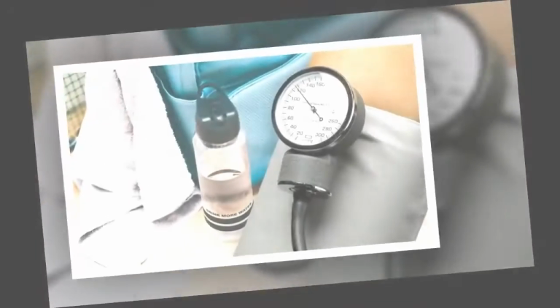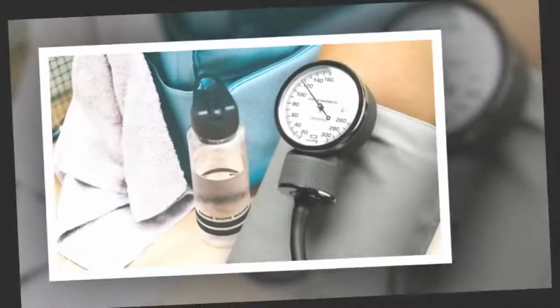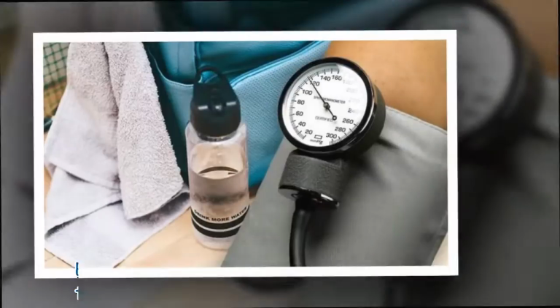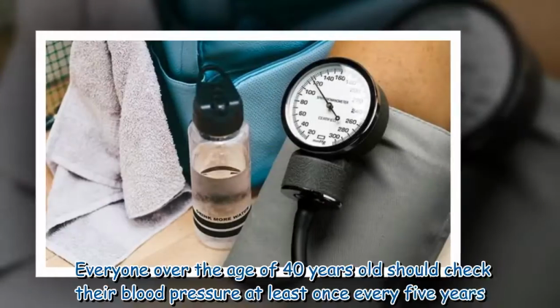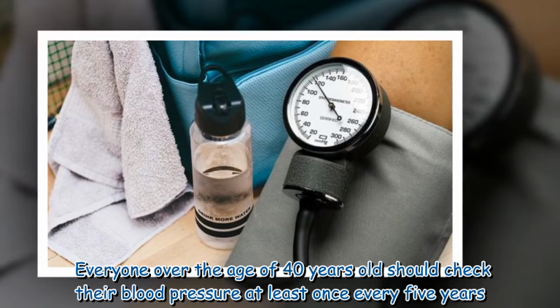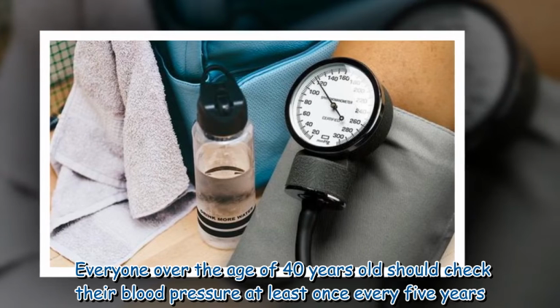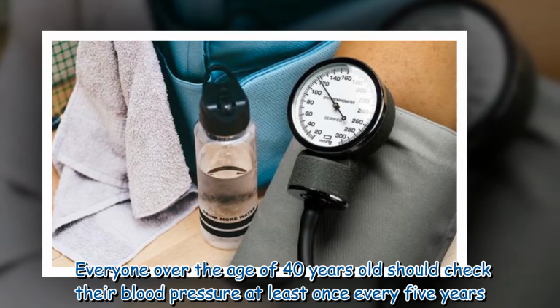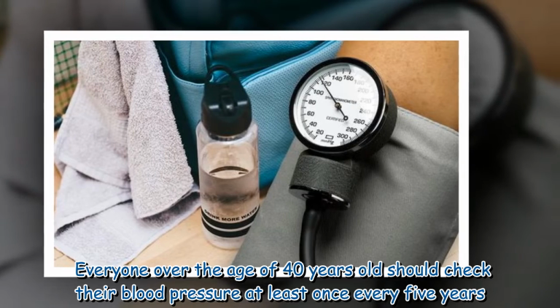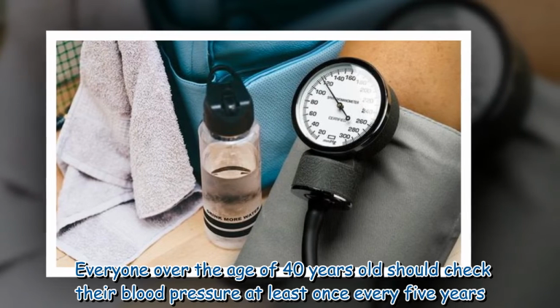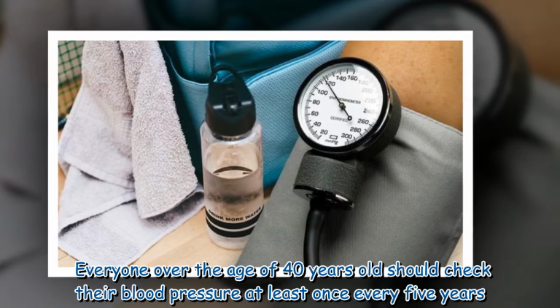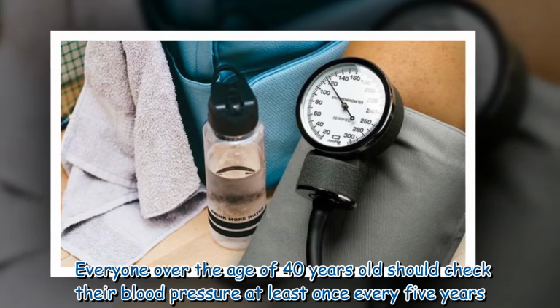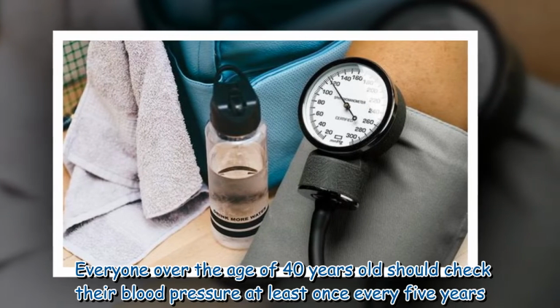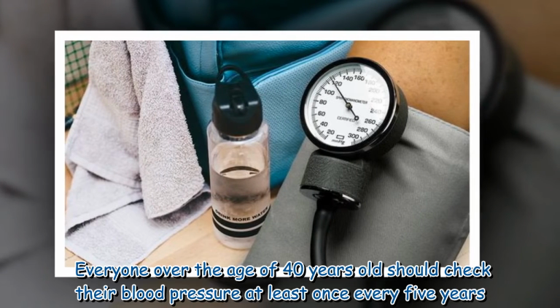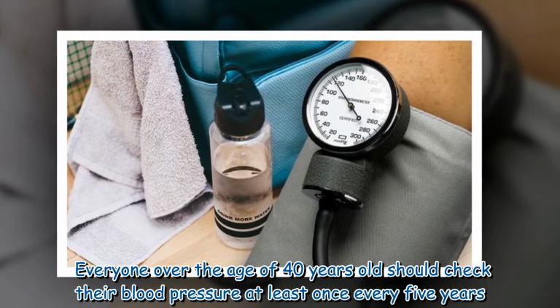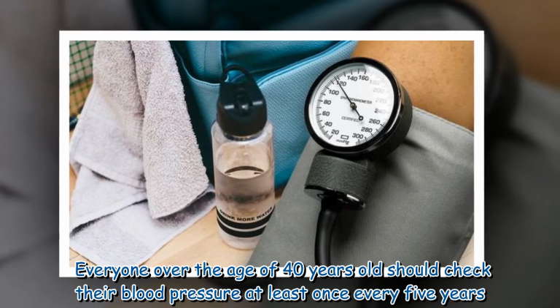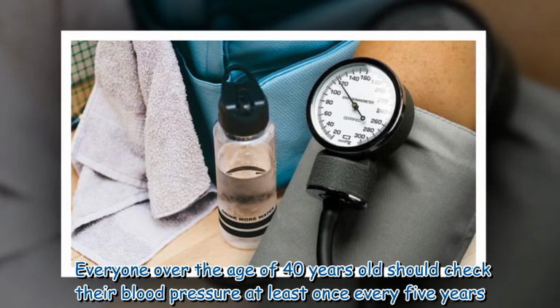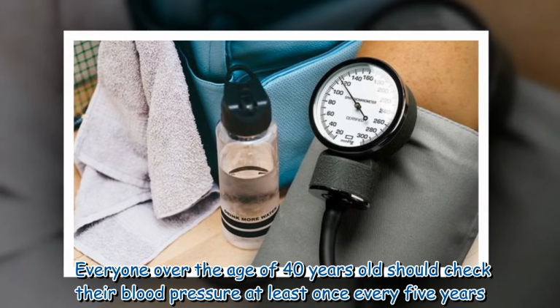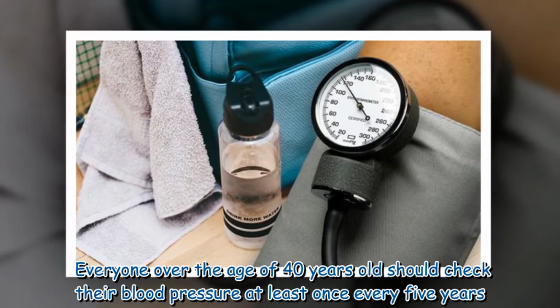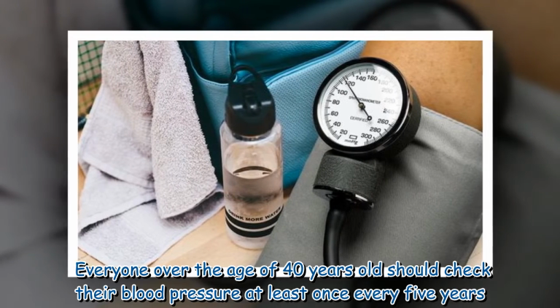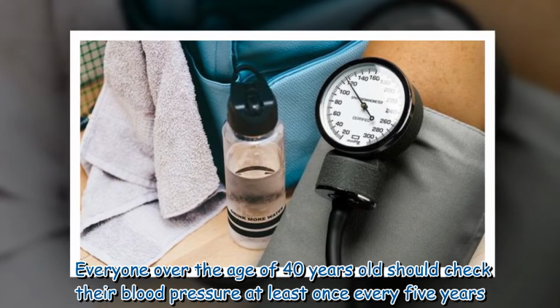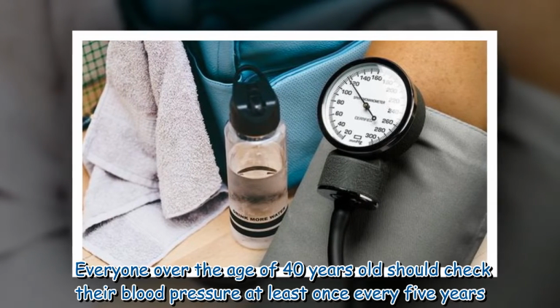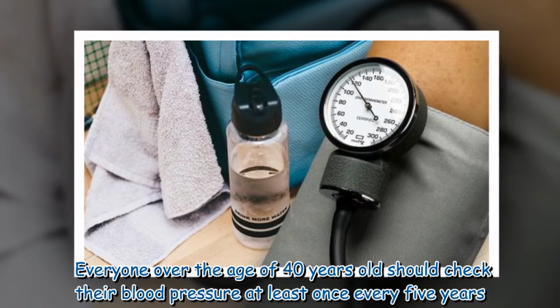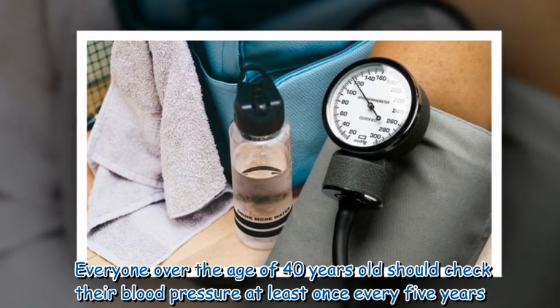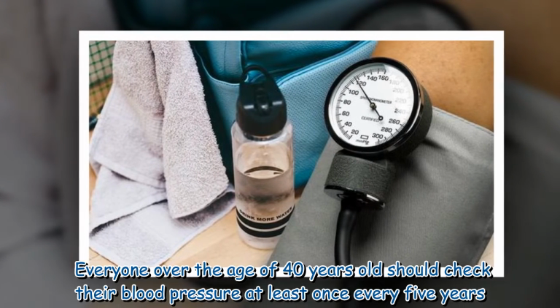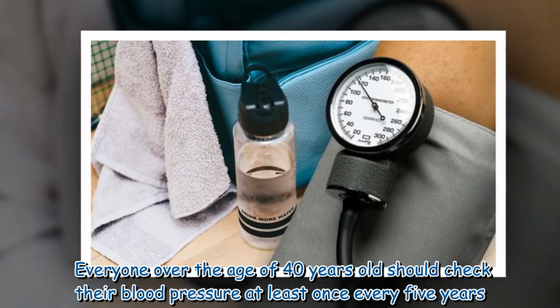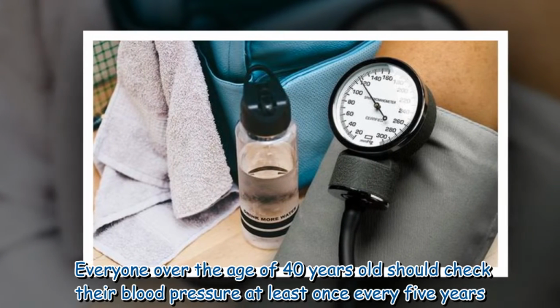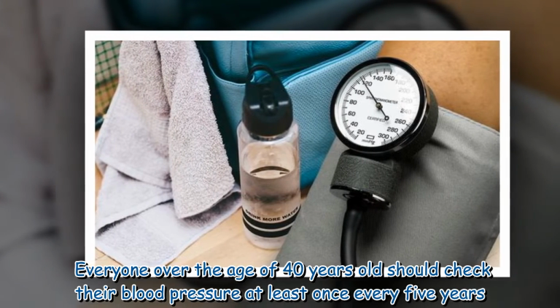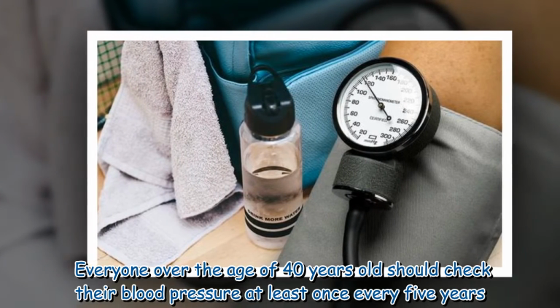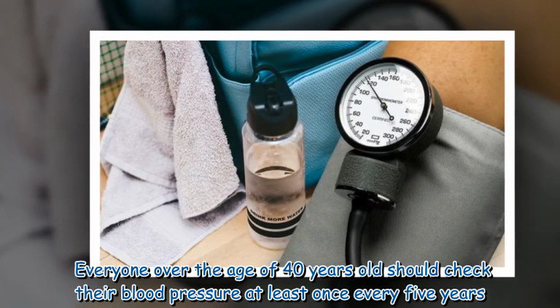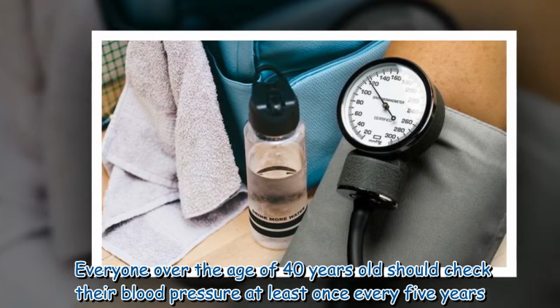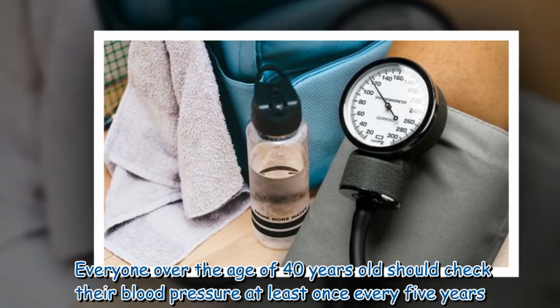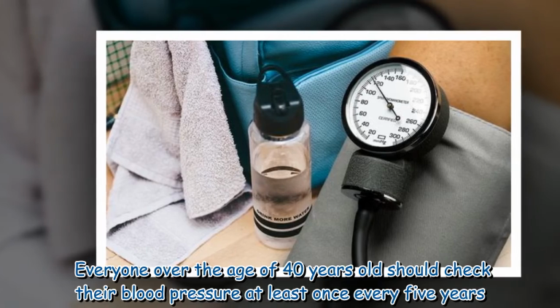Everyone over the age of 40 should check their blood pressure at least once every five years.